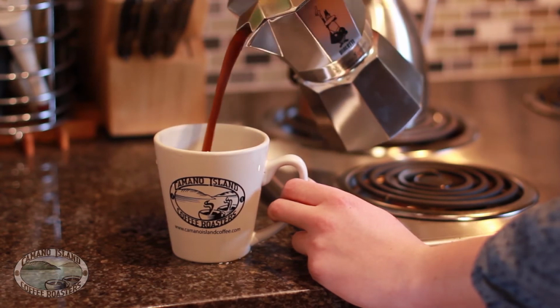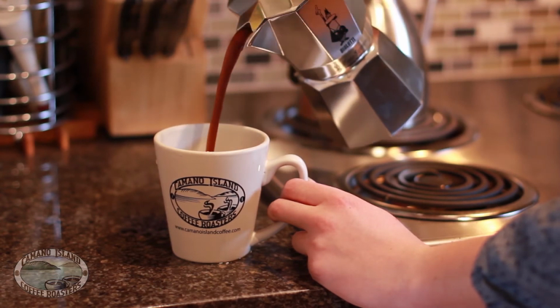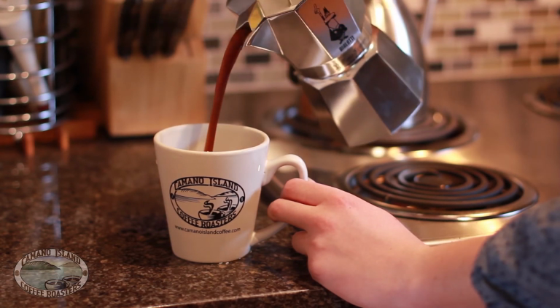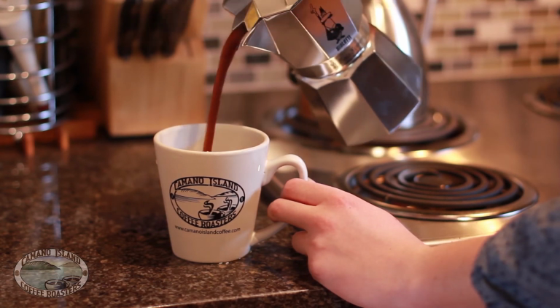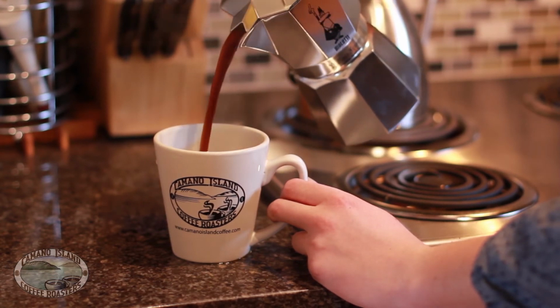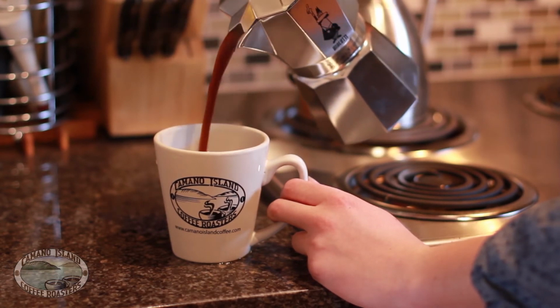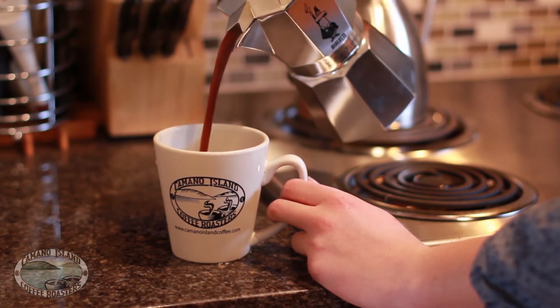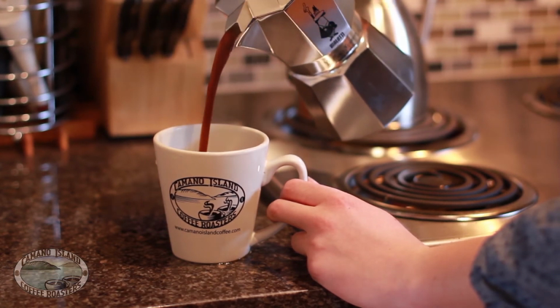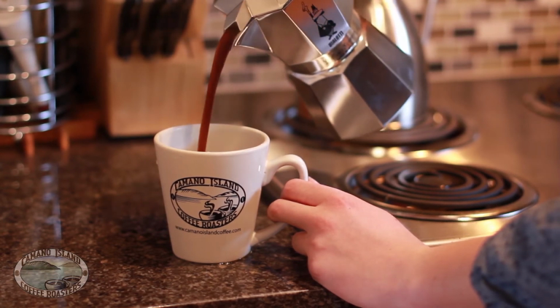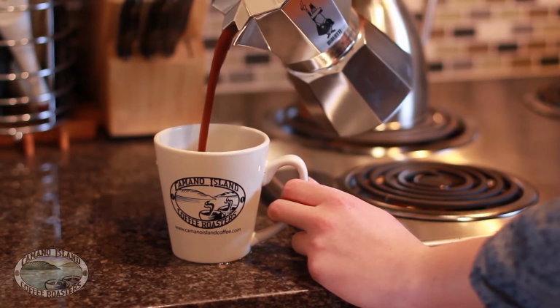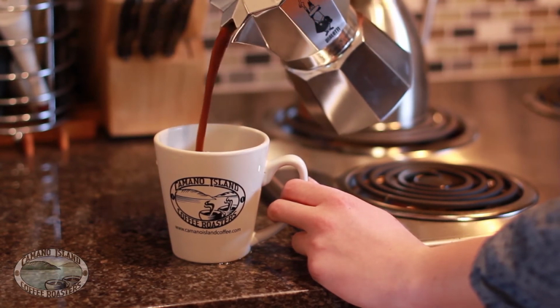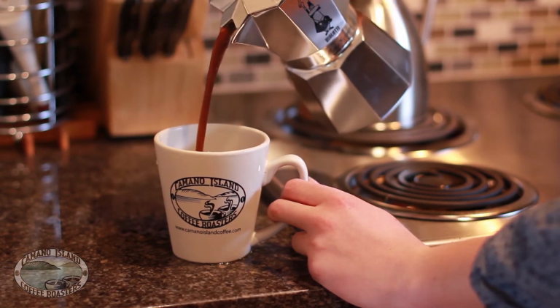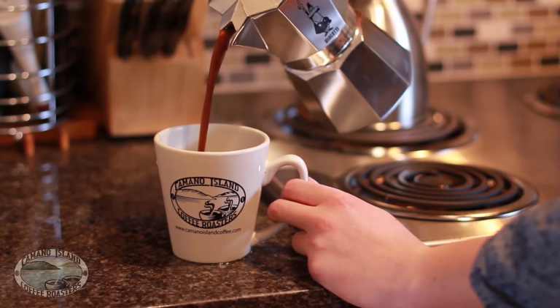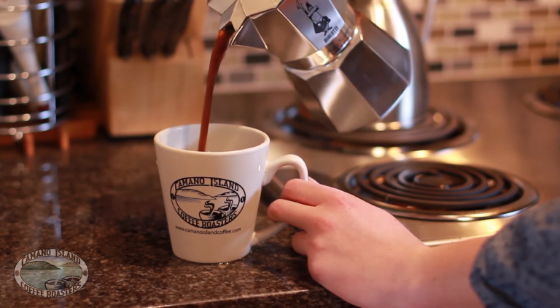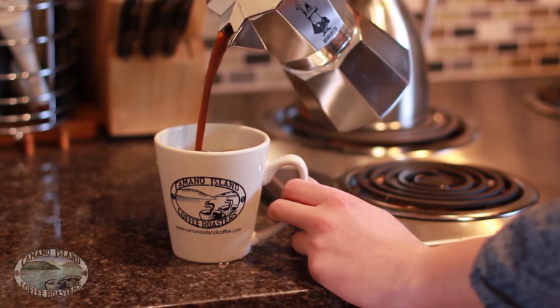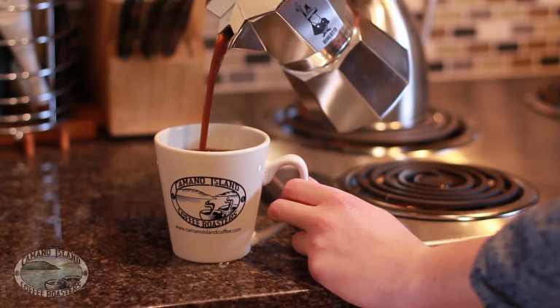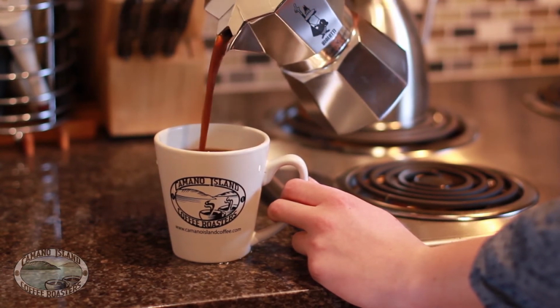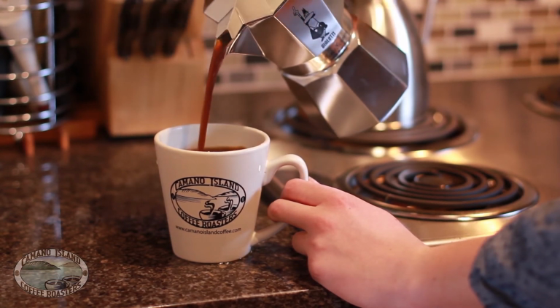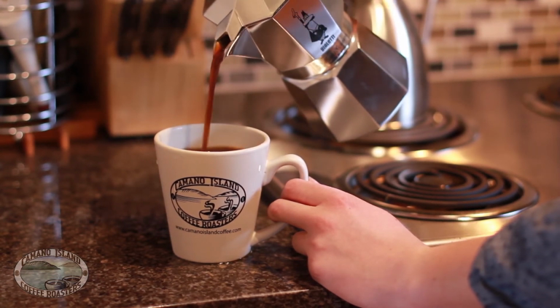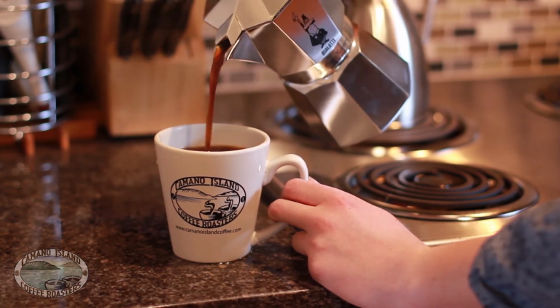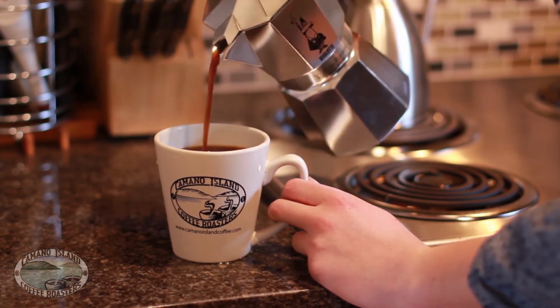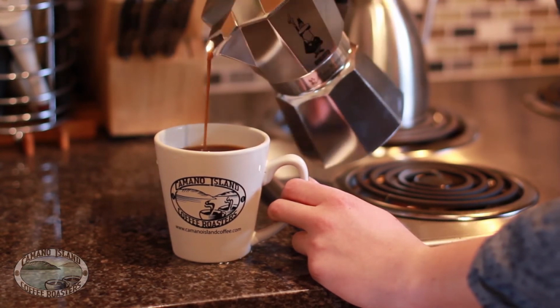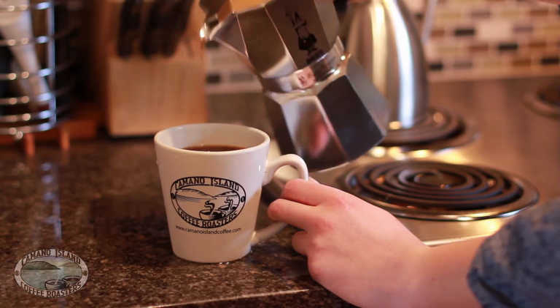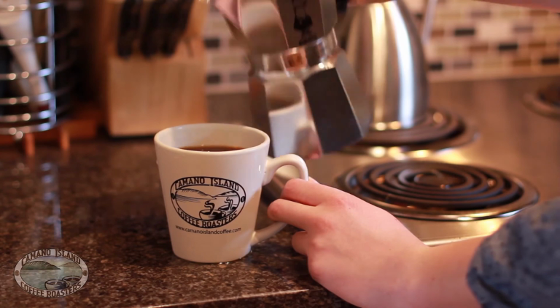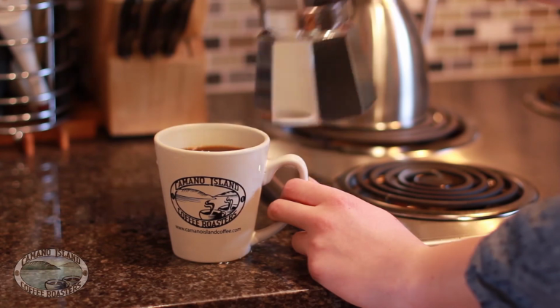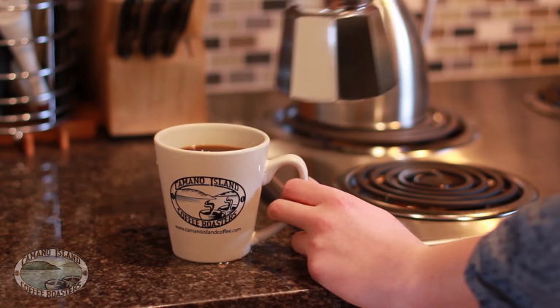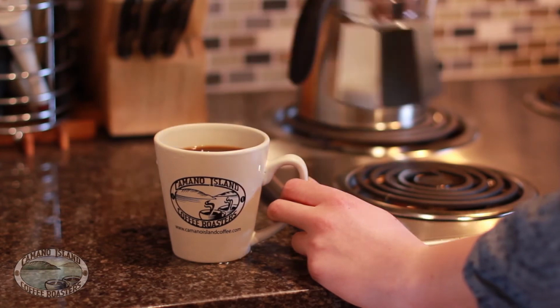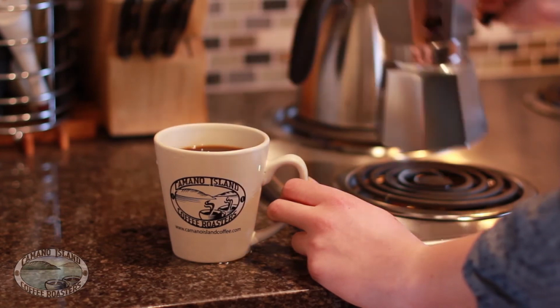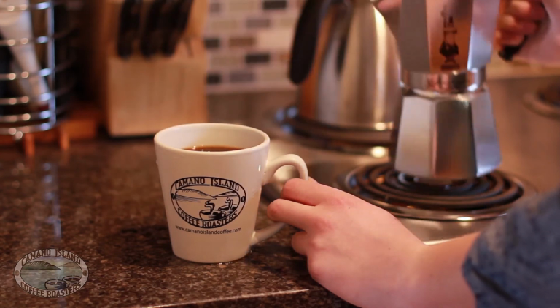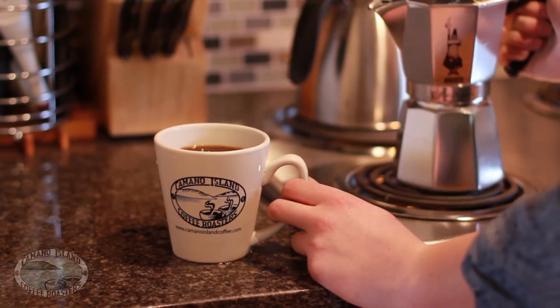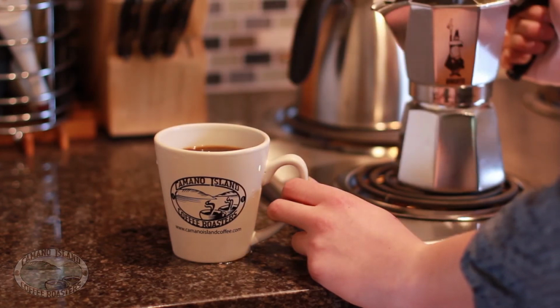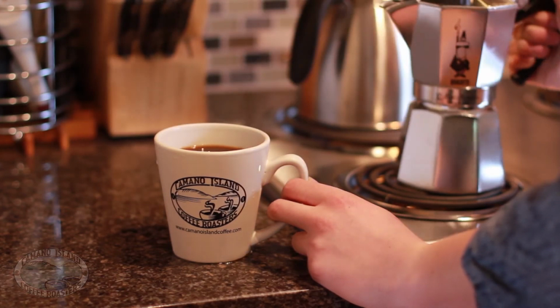Pour into a separate mug. Add hot water to make it an Americano, or just enjoy it by itself.